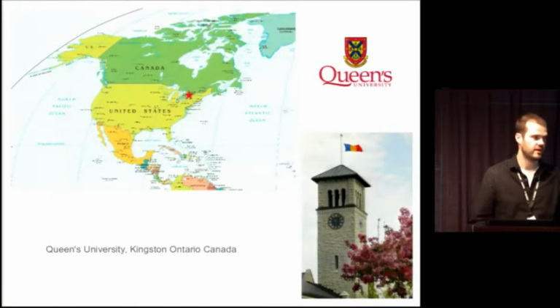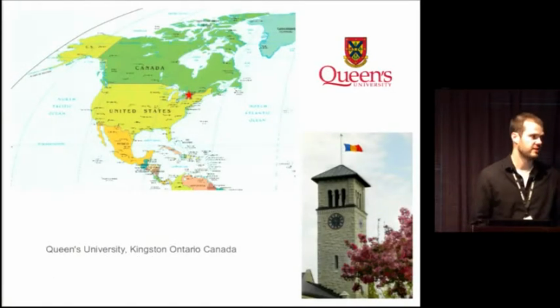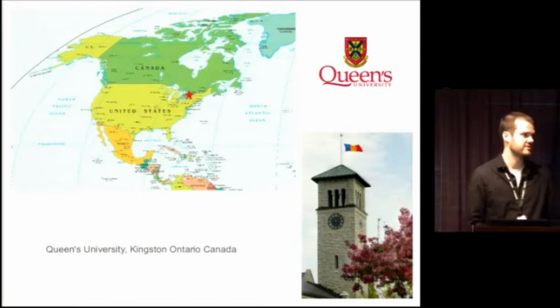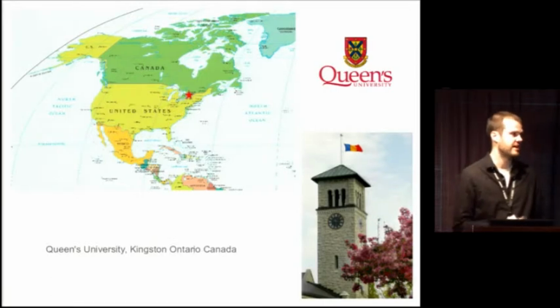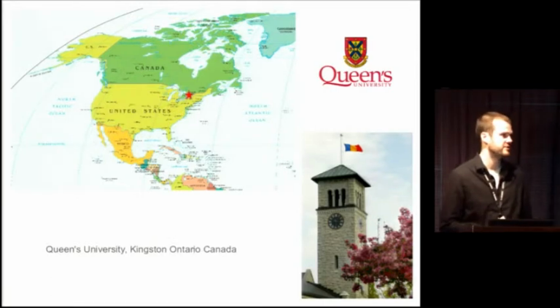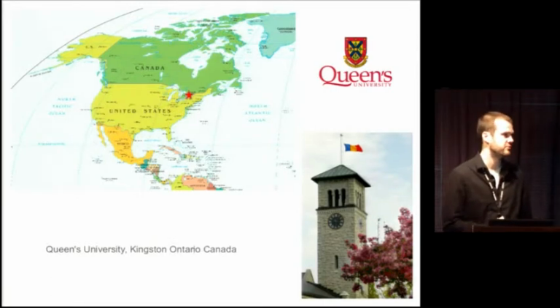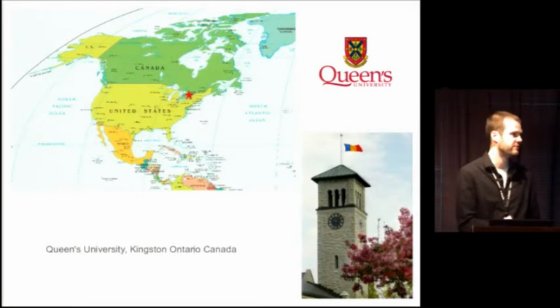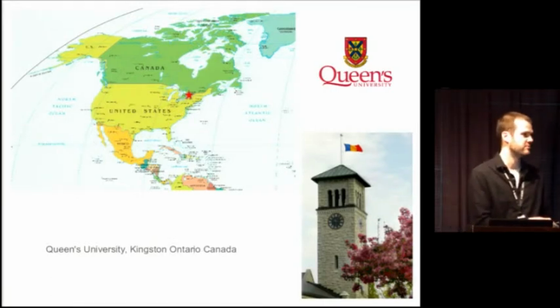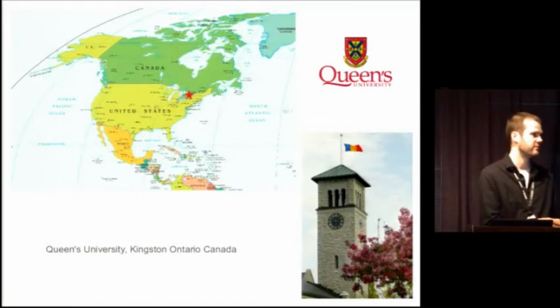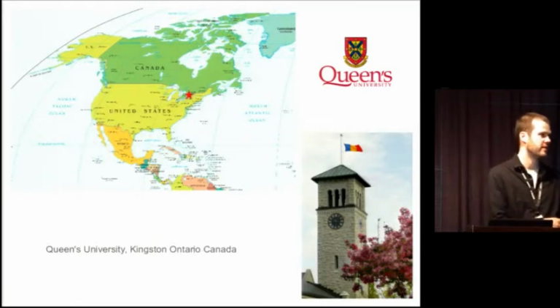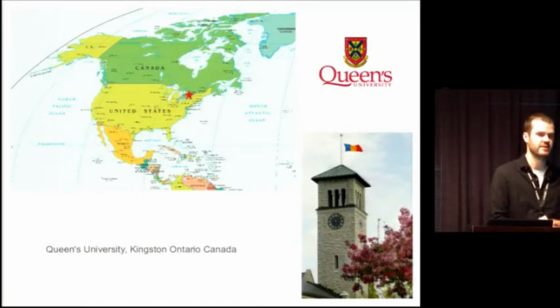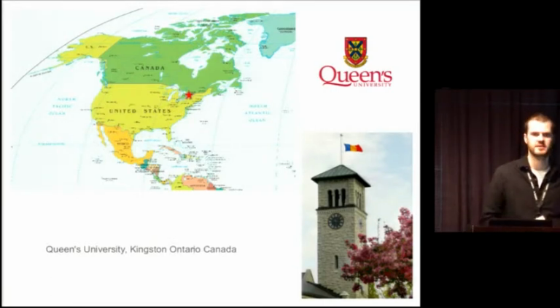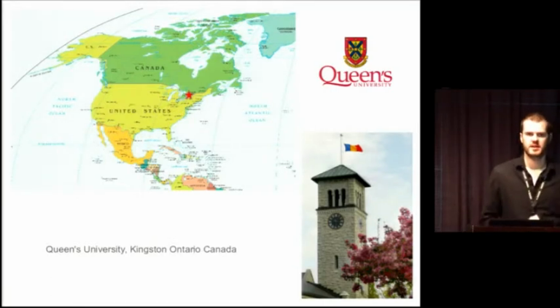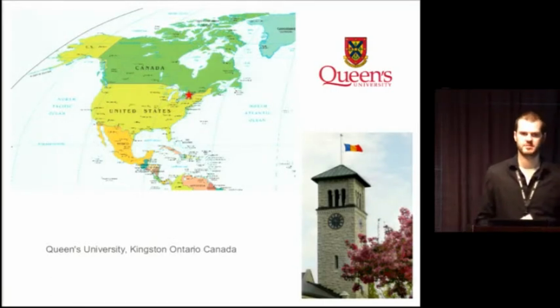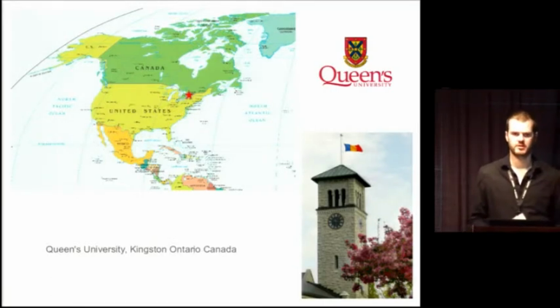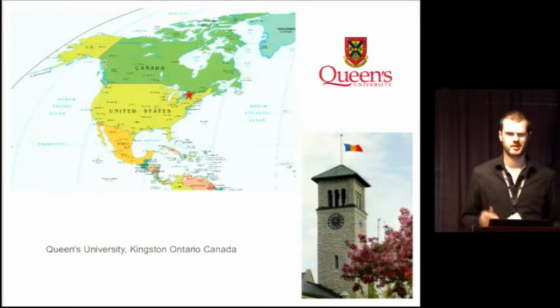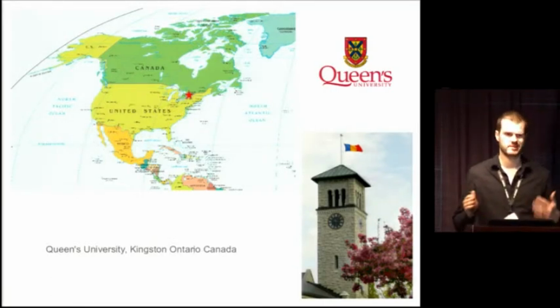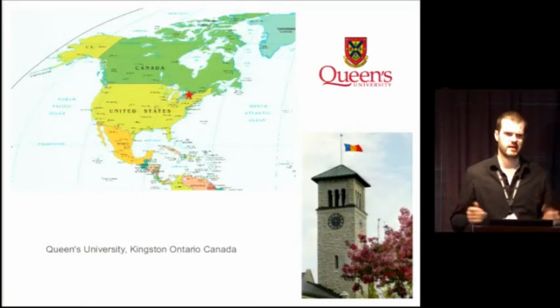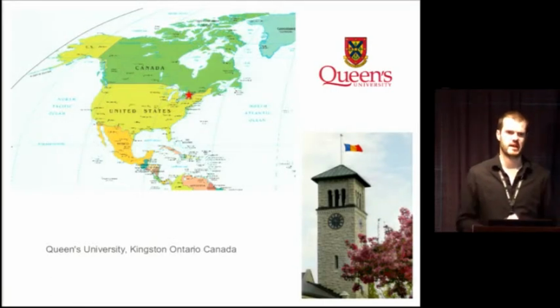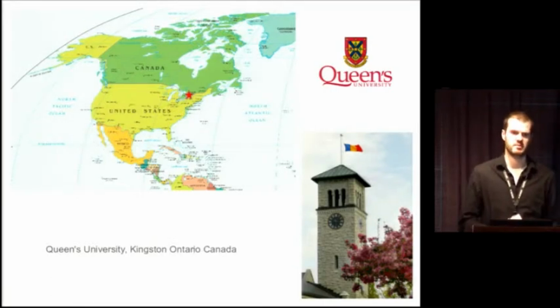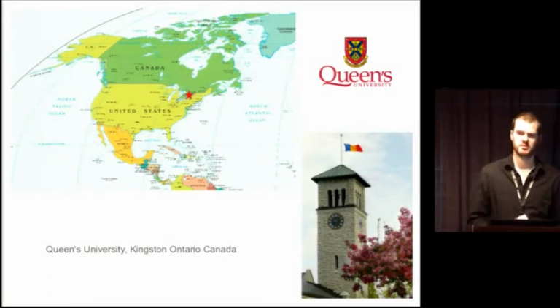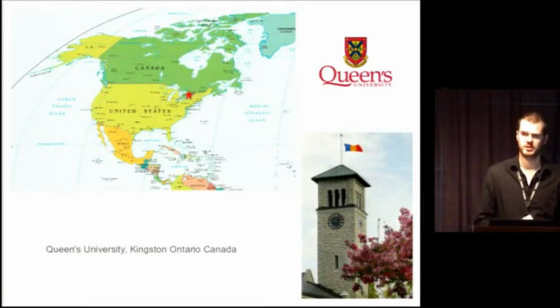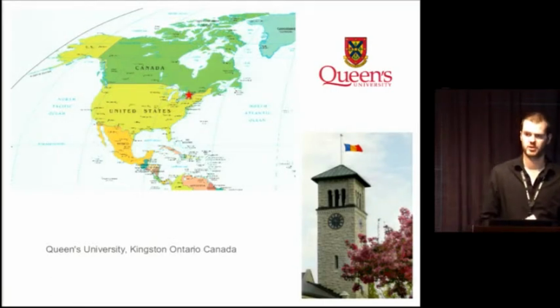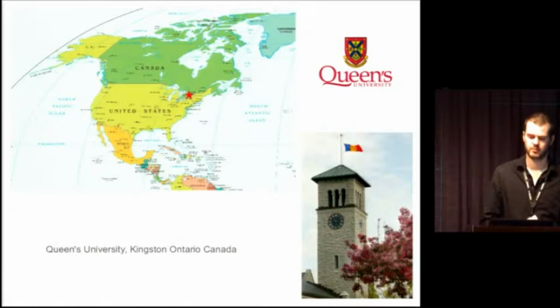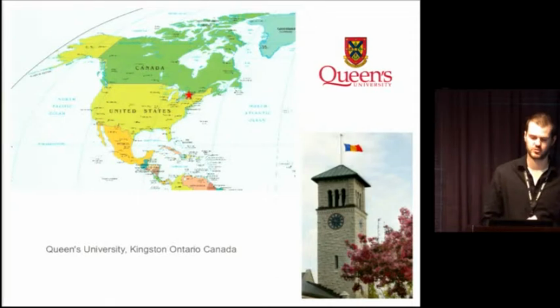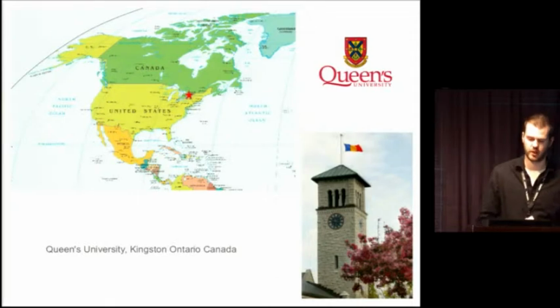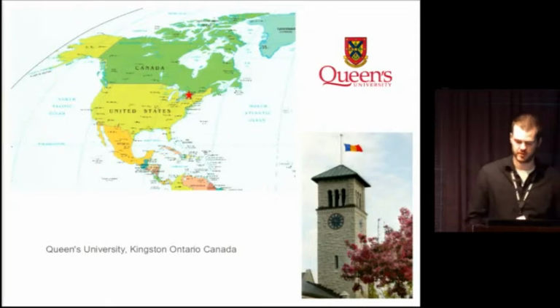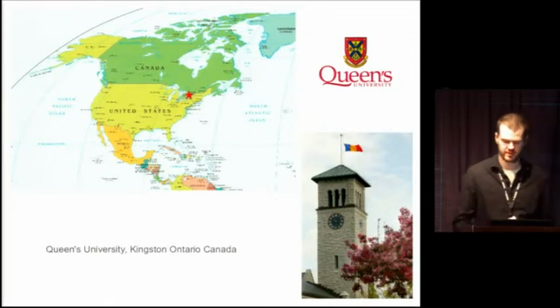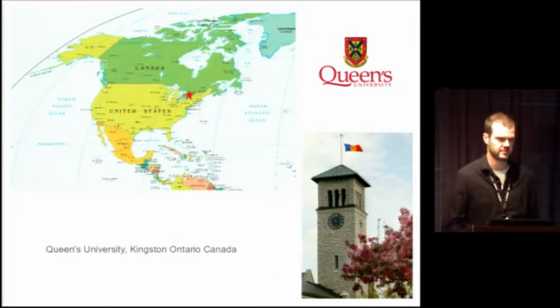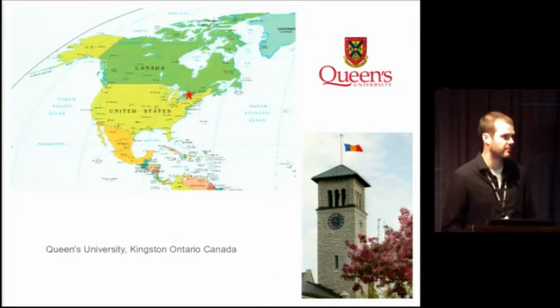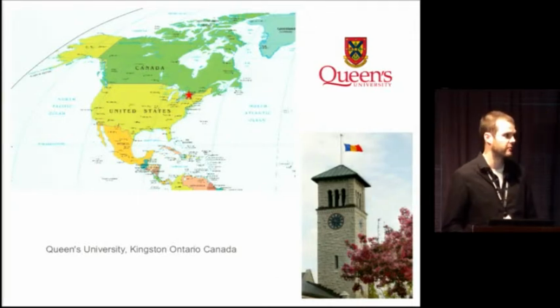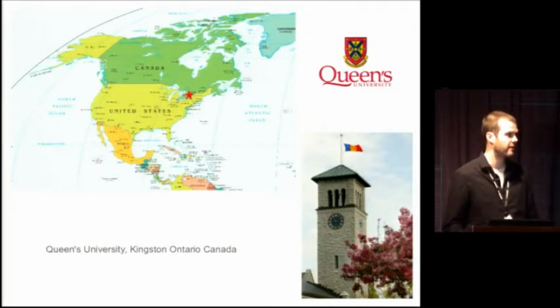I have a slide here just for reference of roughly where that is — it's kind of smack dab in the middle between Toronto and Montreal, a nice little town by the water.